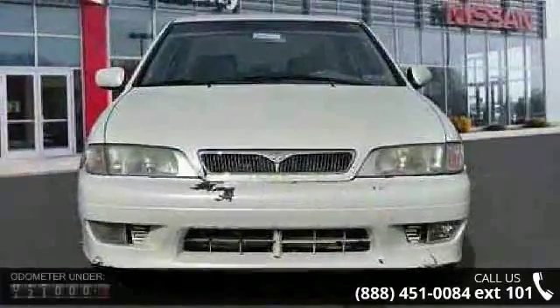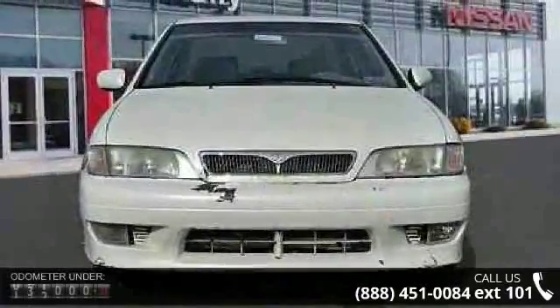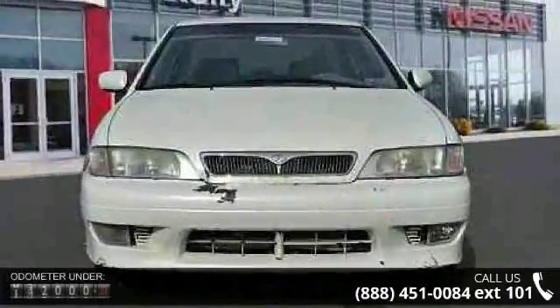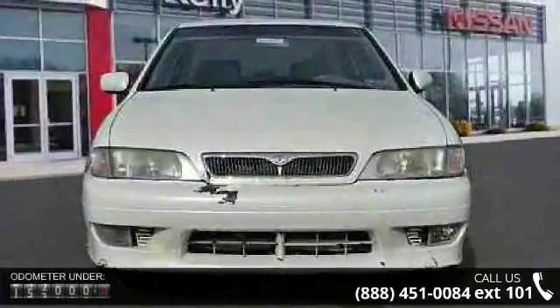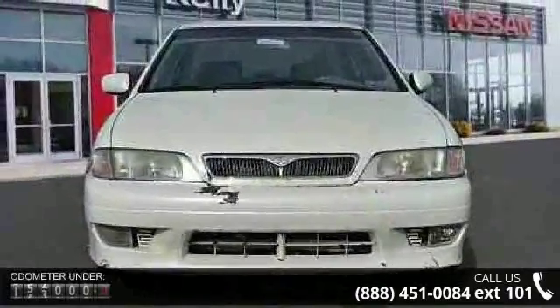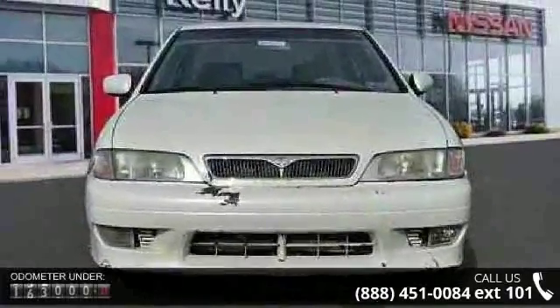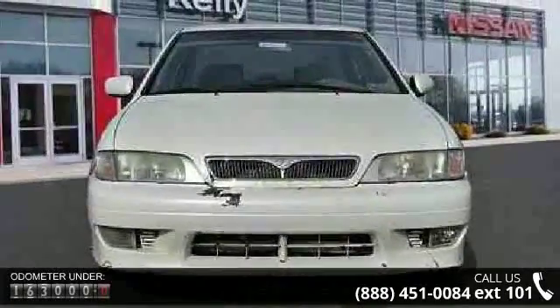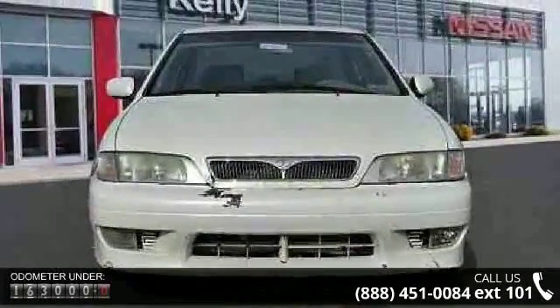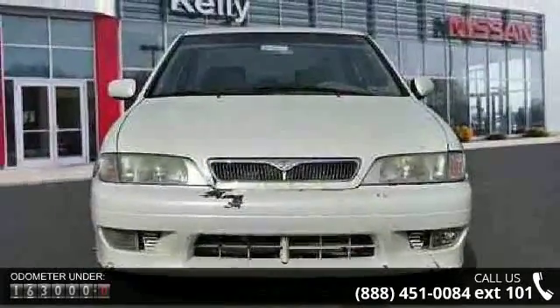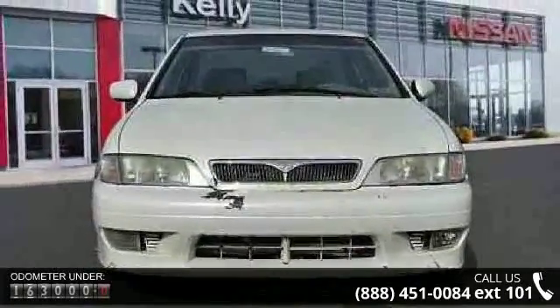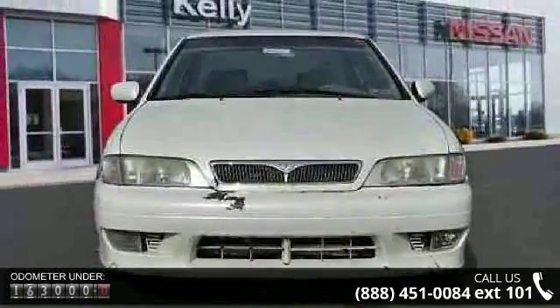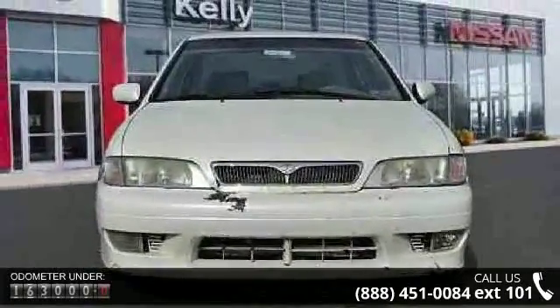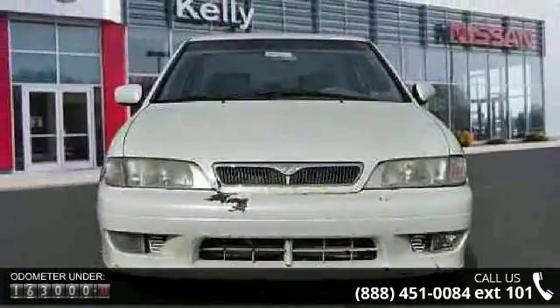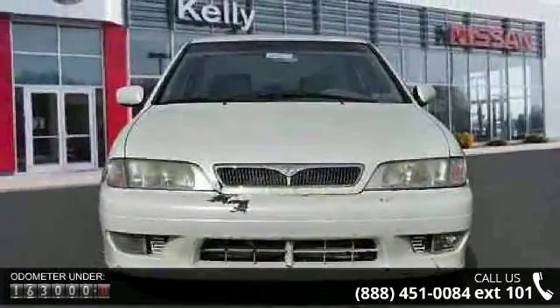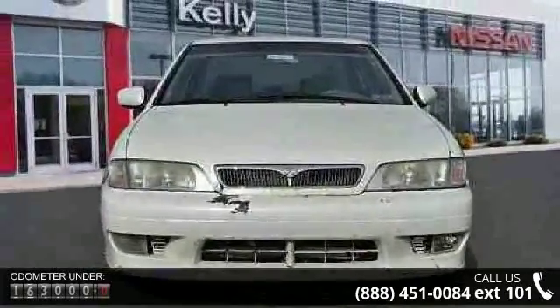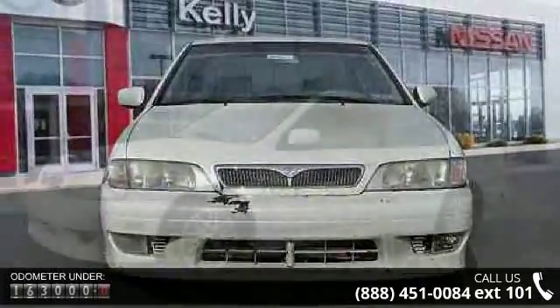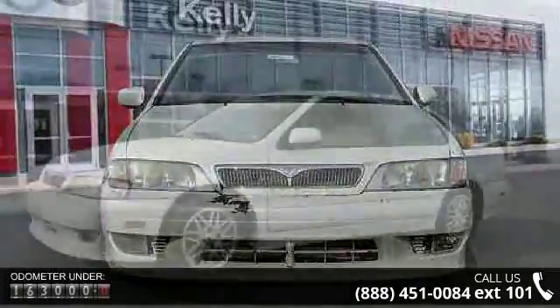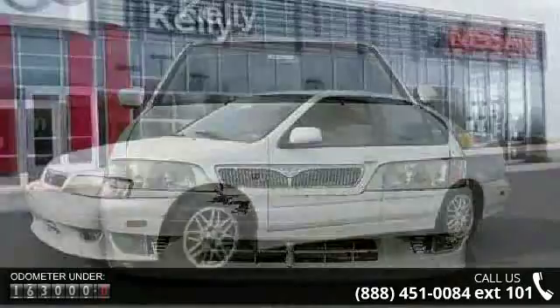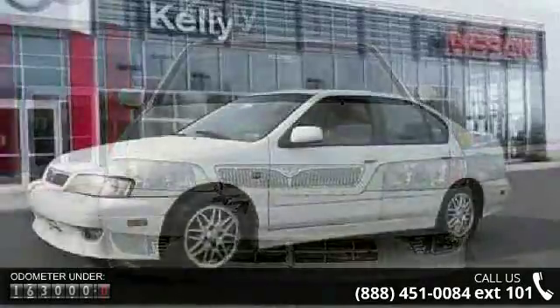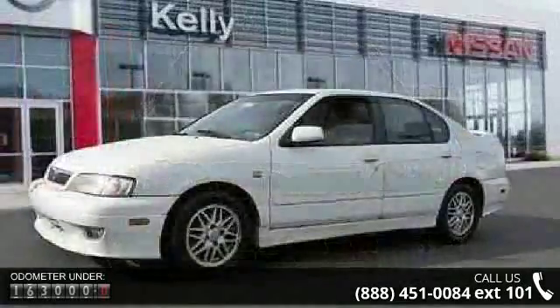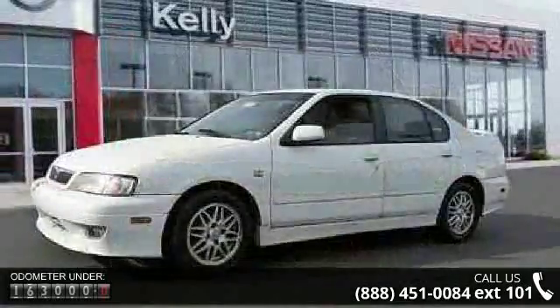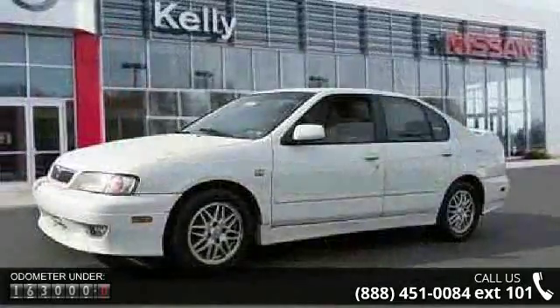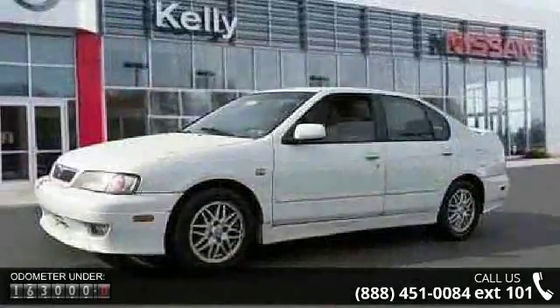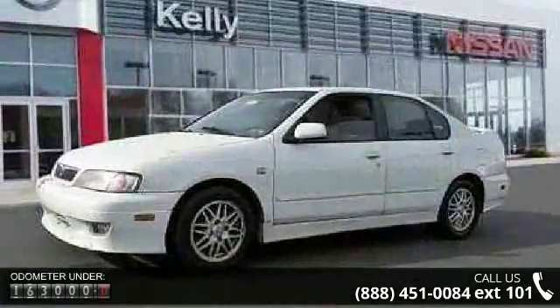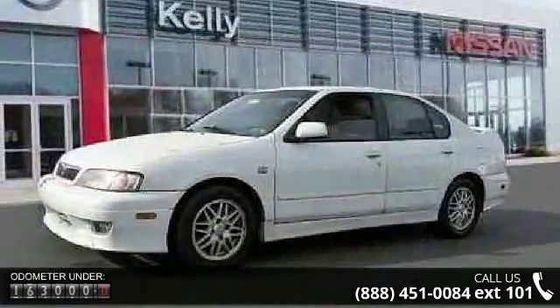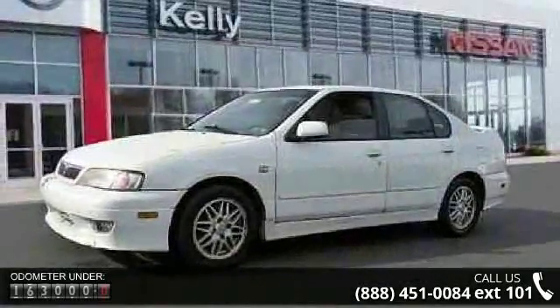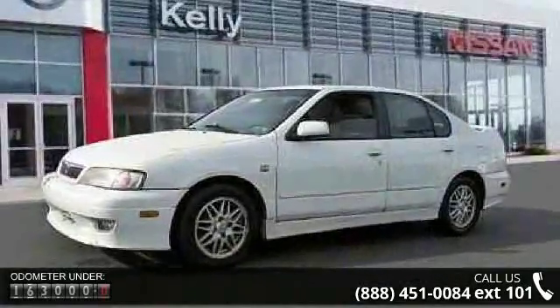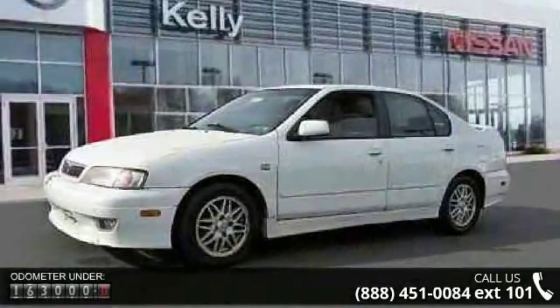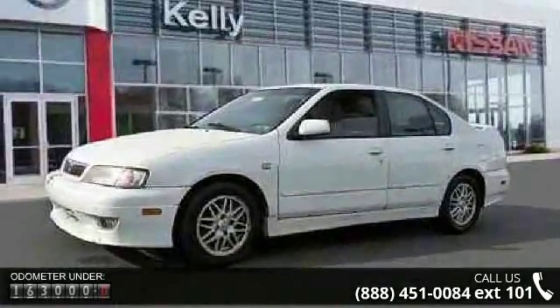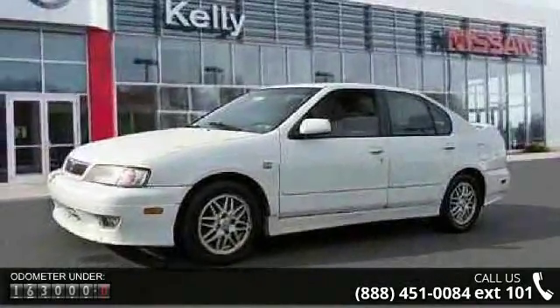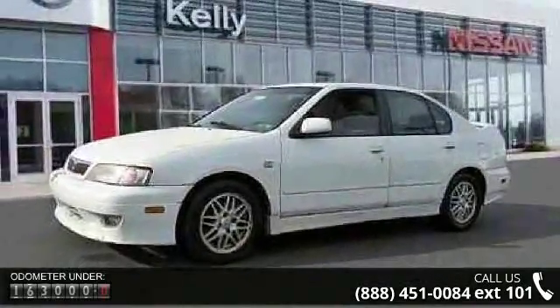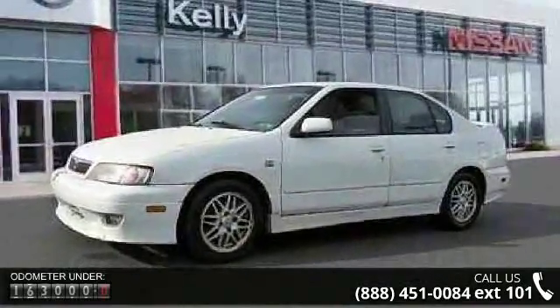This vehicle comes with a reliable four-cylinder engine, connected to a smooth shifting automatic transmission.